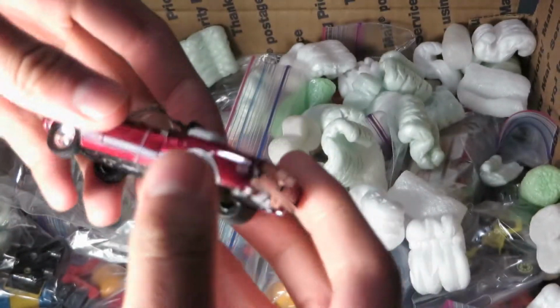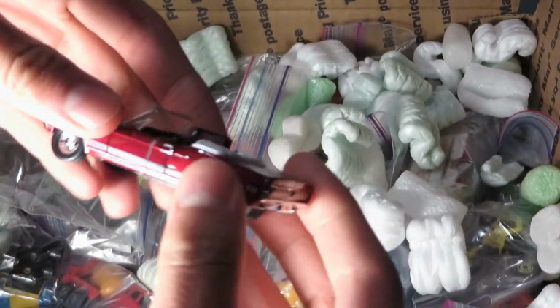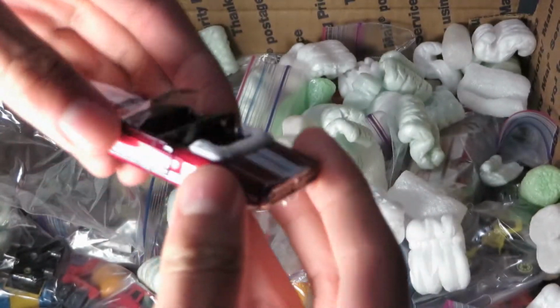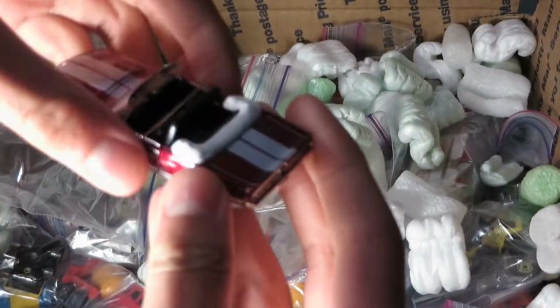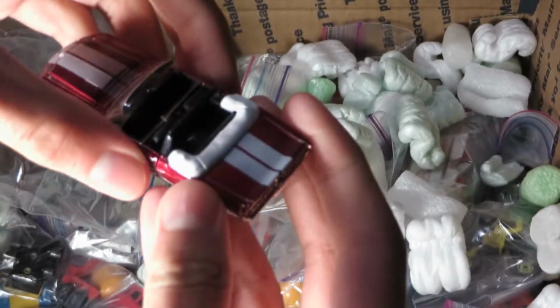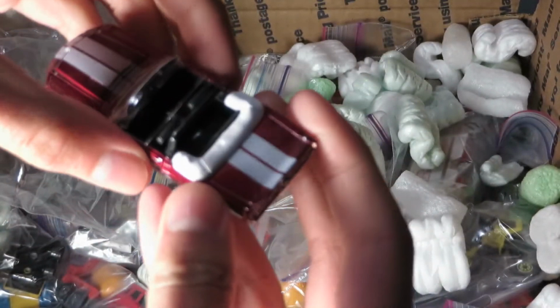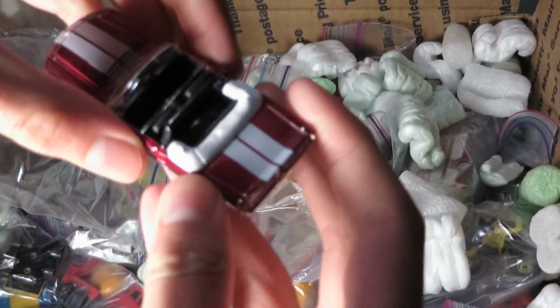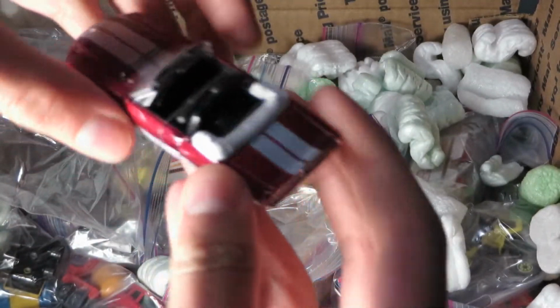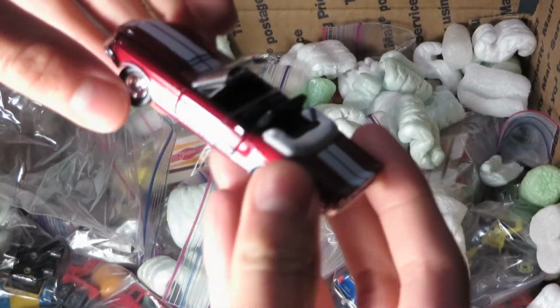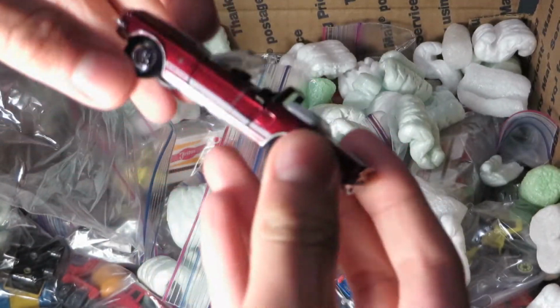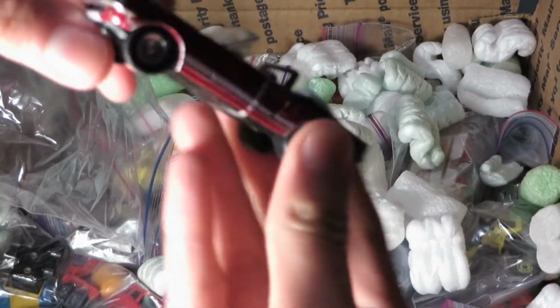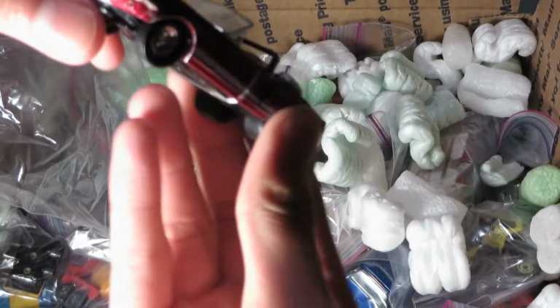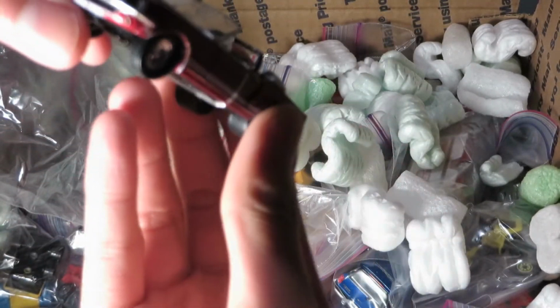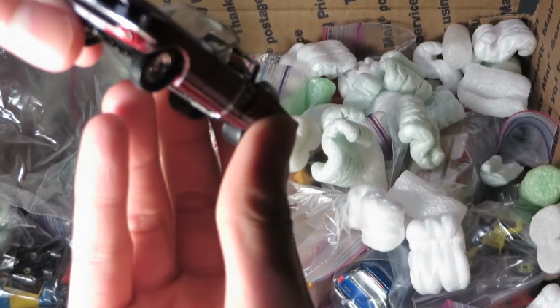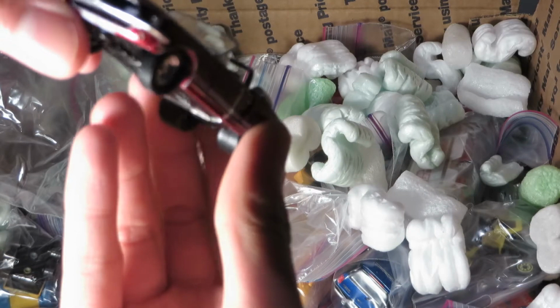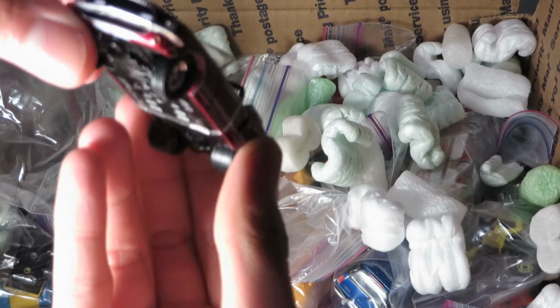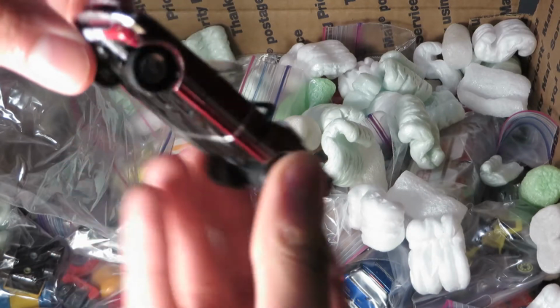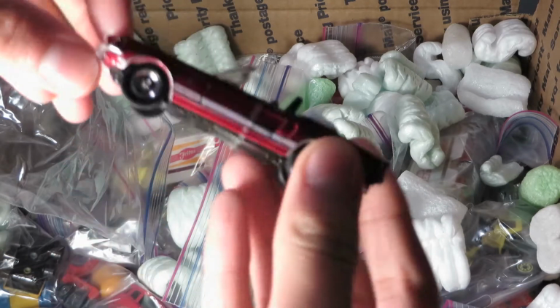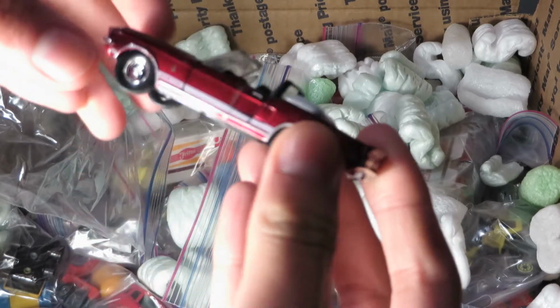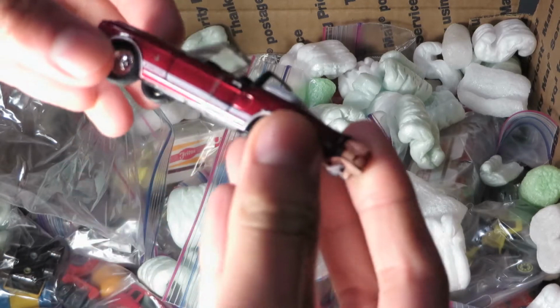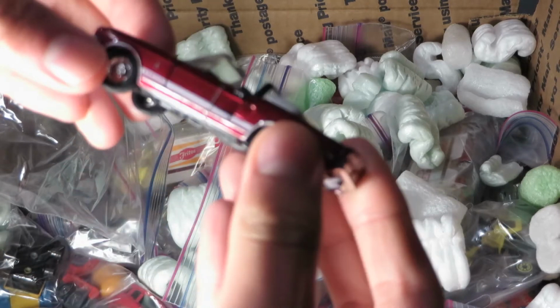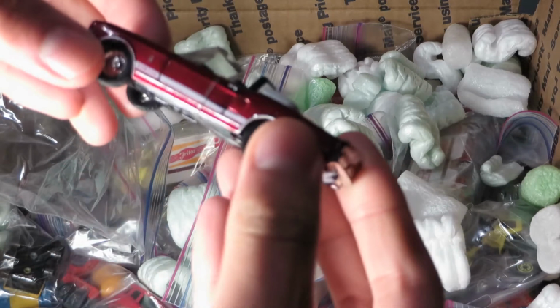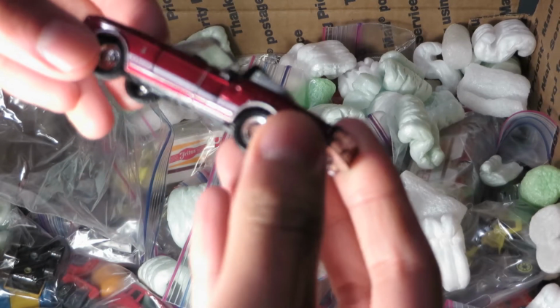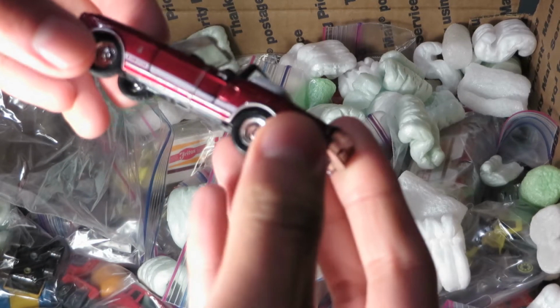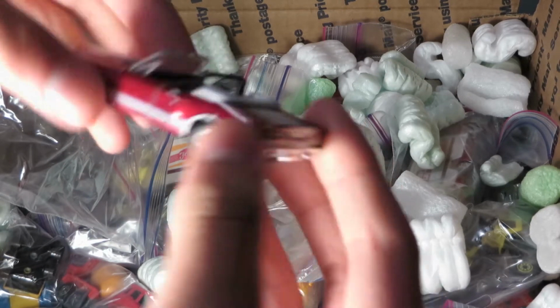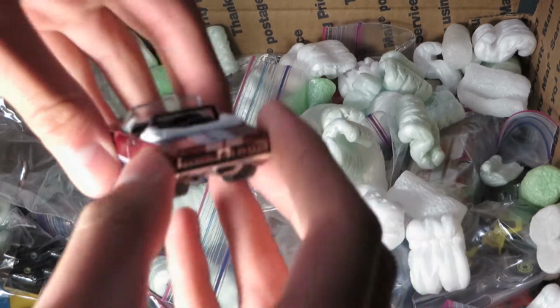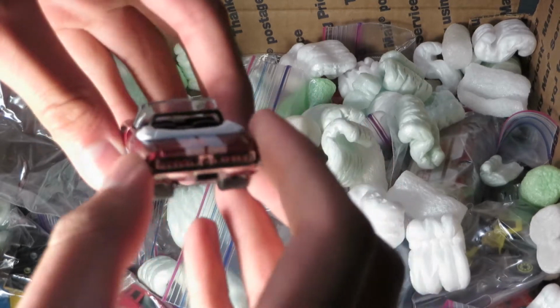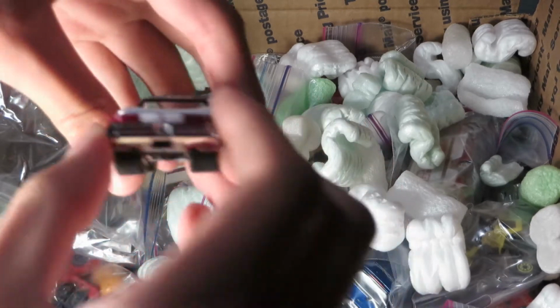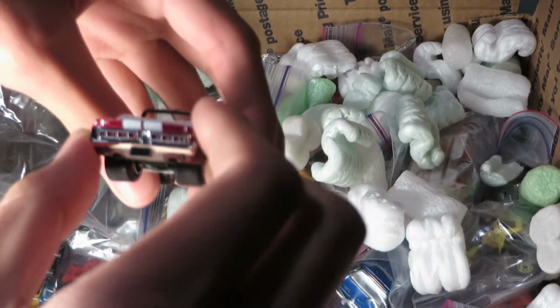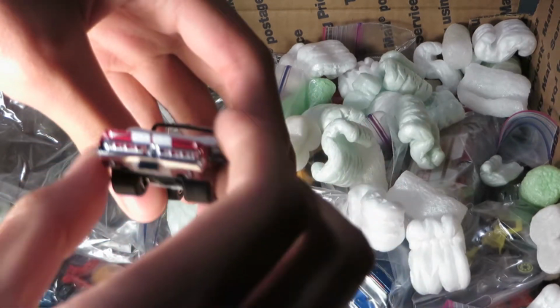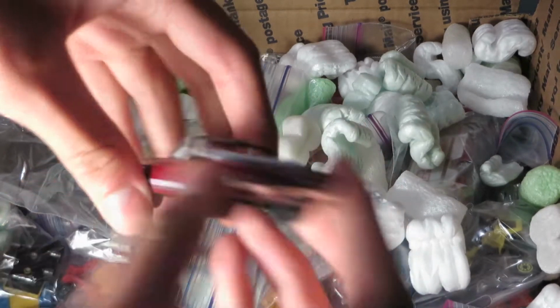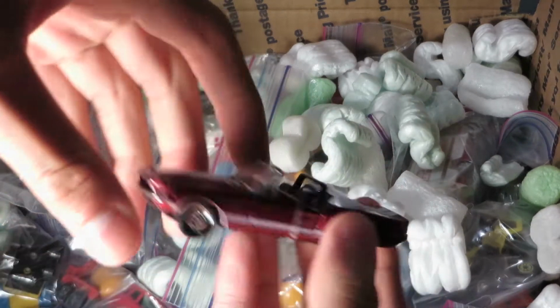Still got the rubber band on it. I think — what is this? A Mustang GT500.